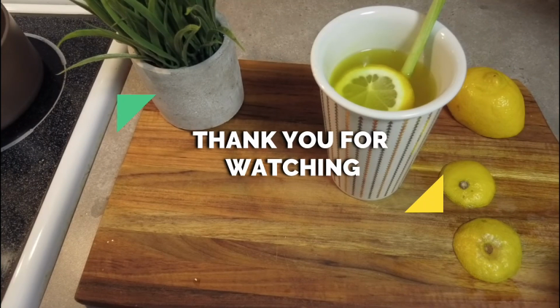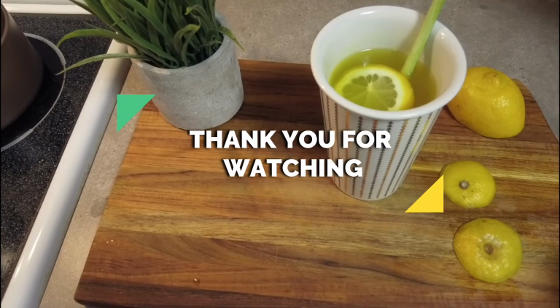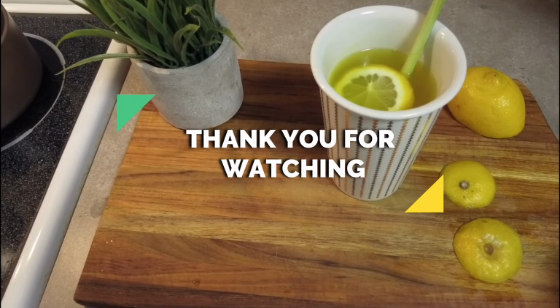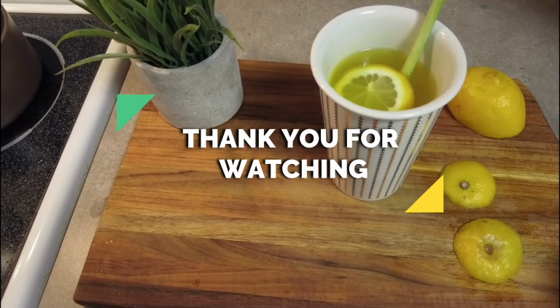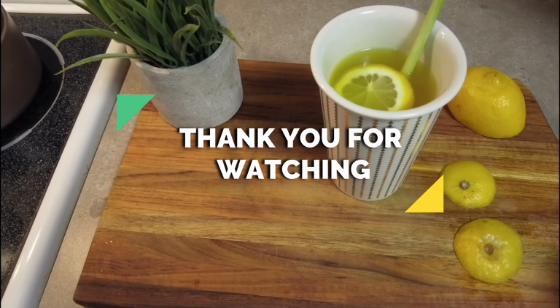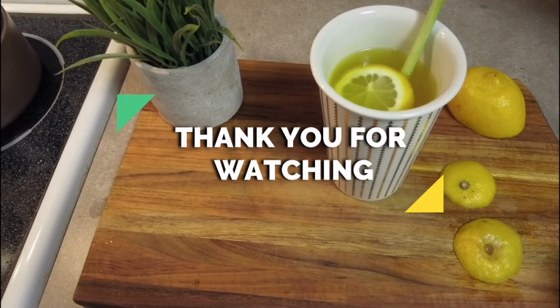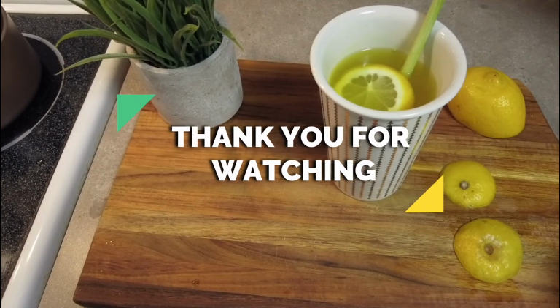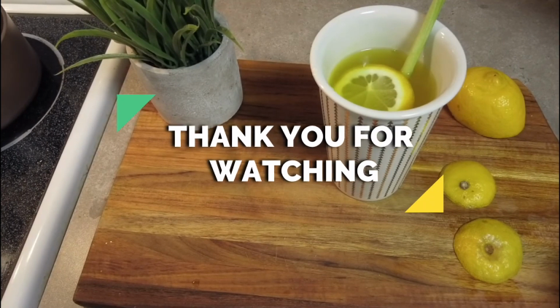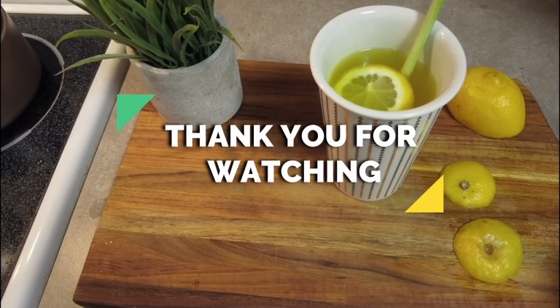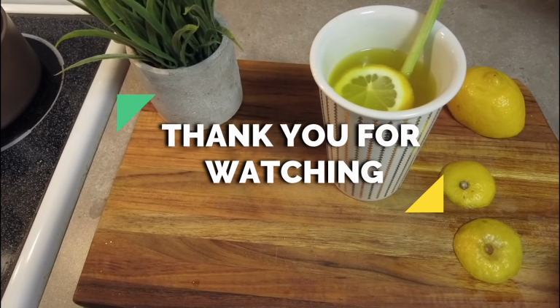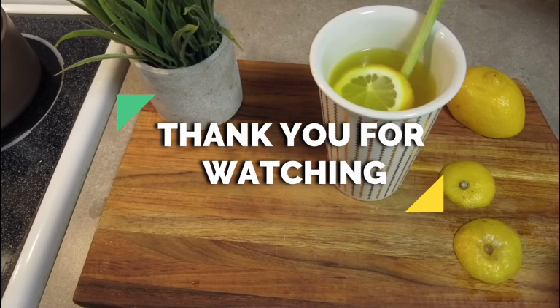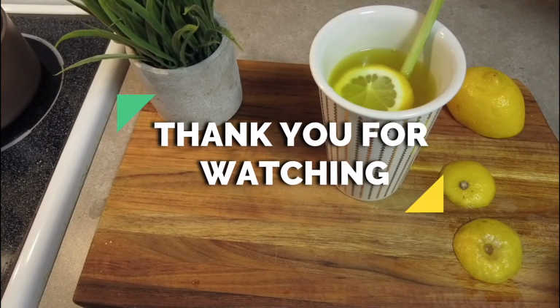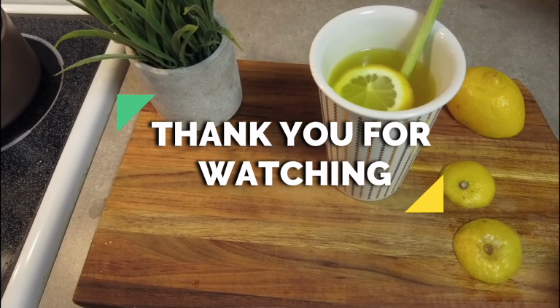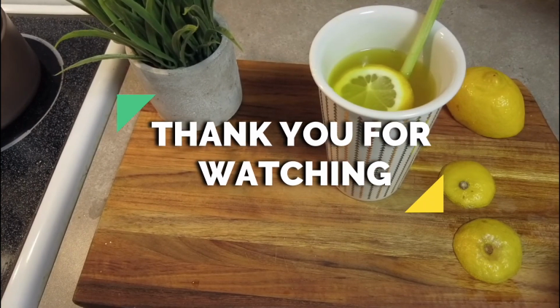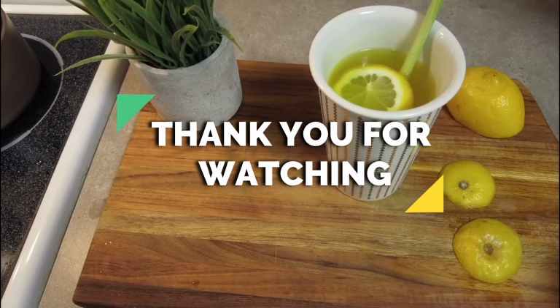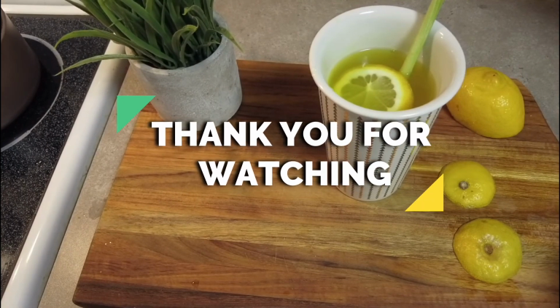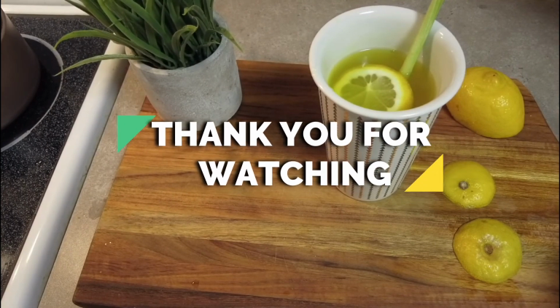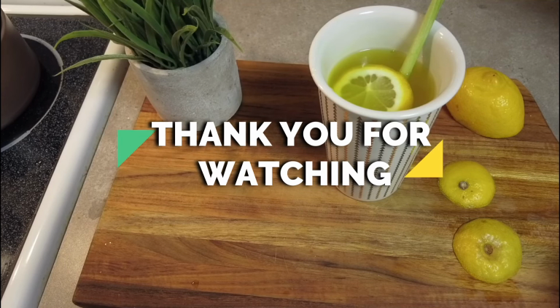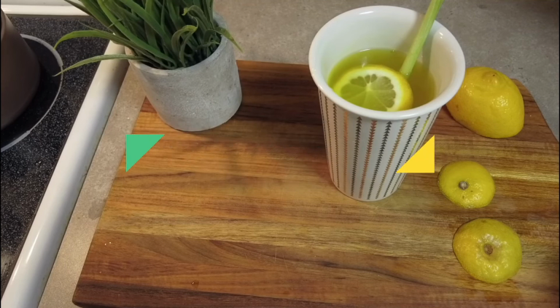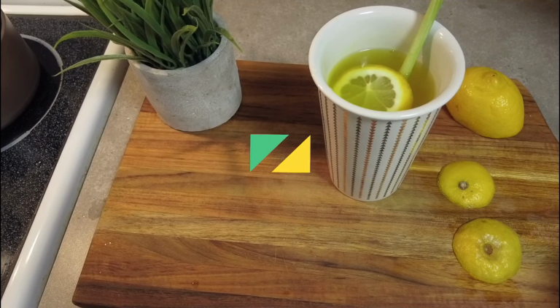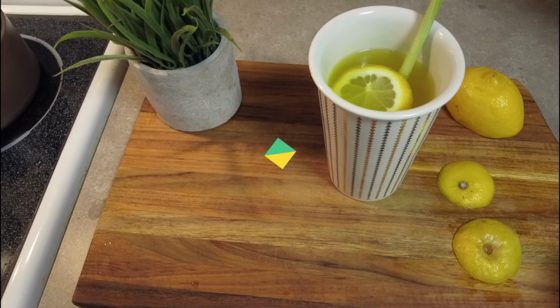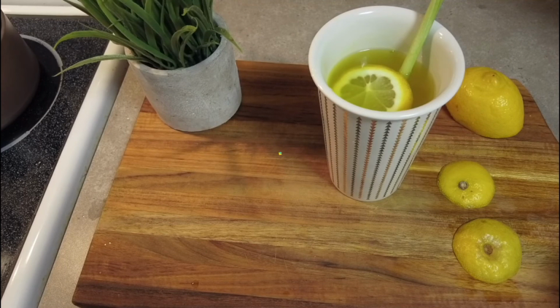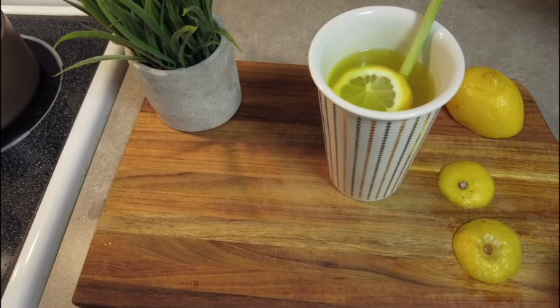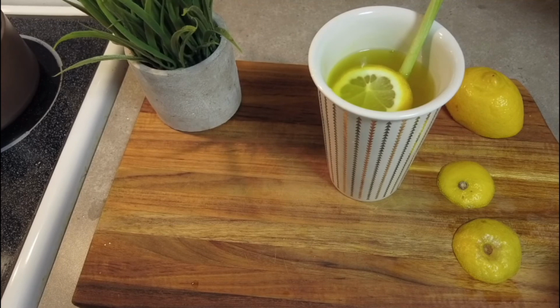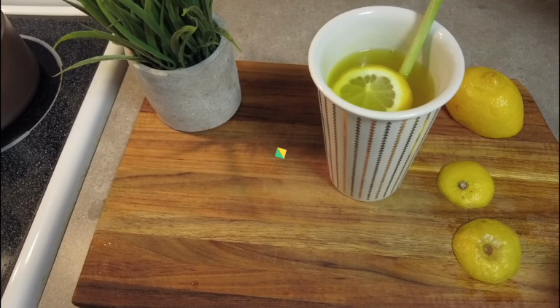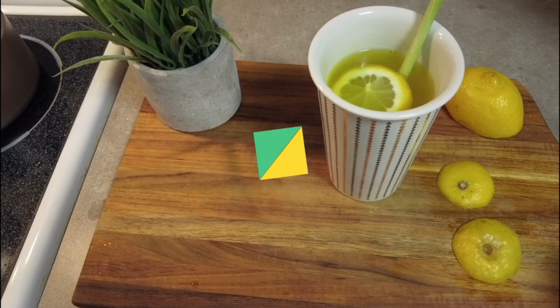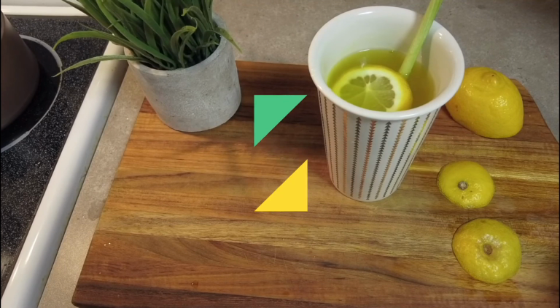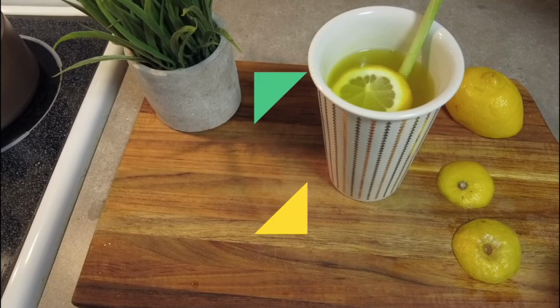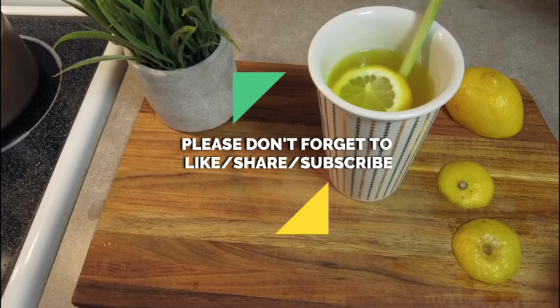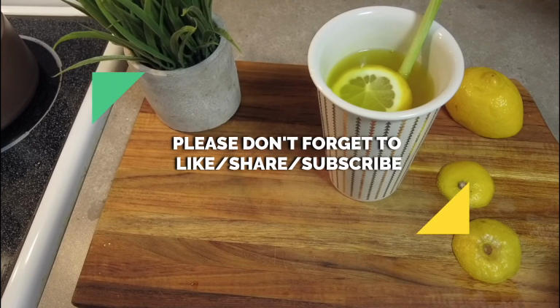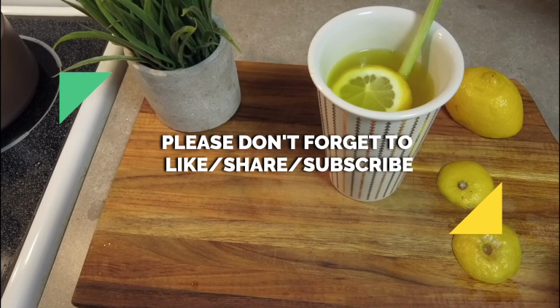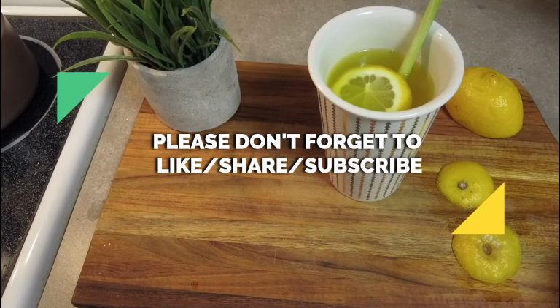Thank you again guys for watching. I hope you will try it and enjoy the tea.